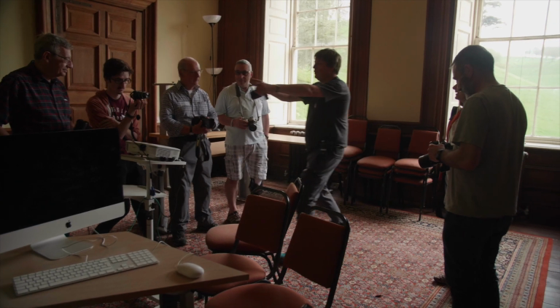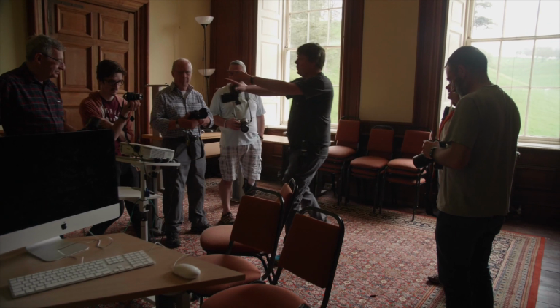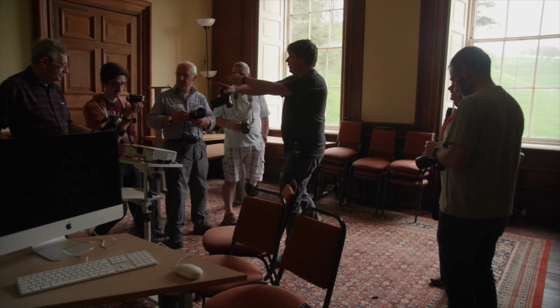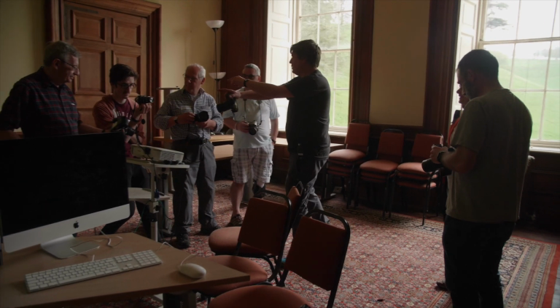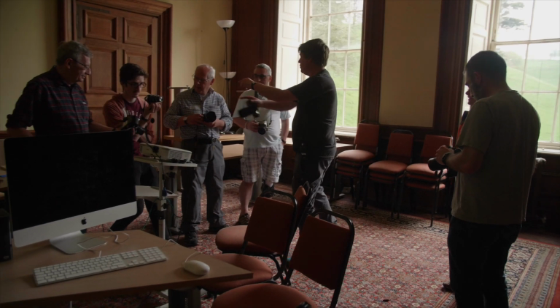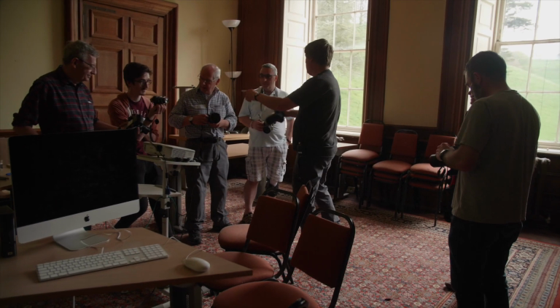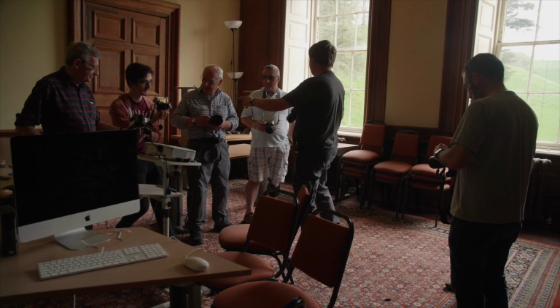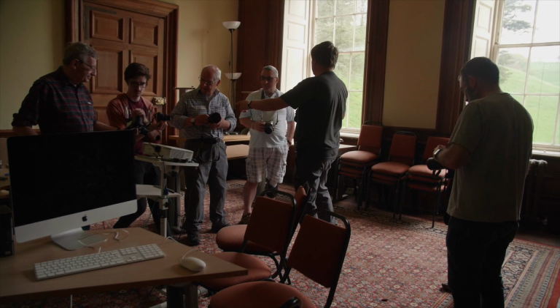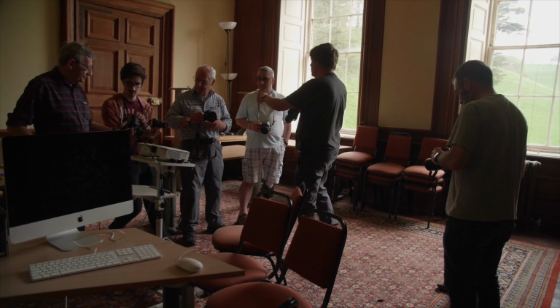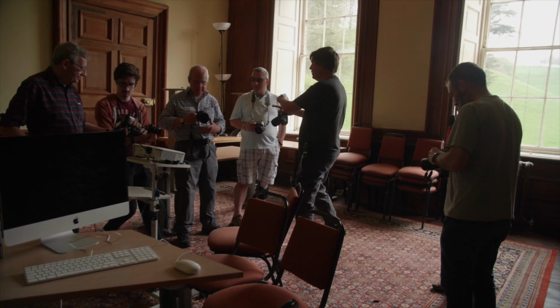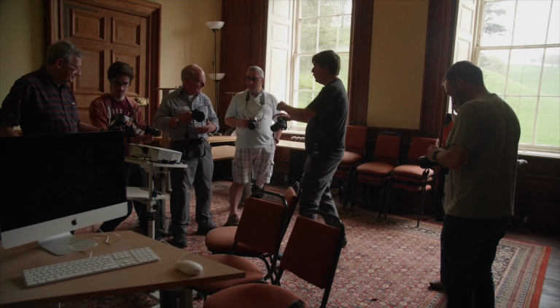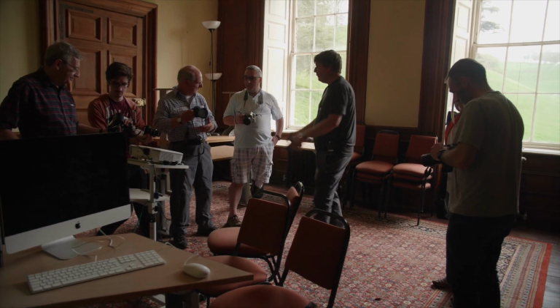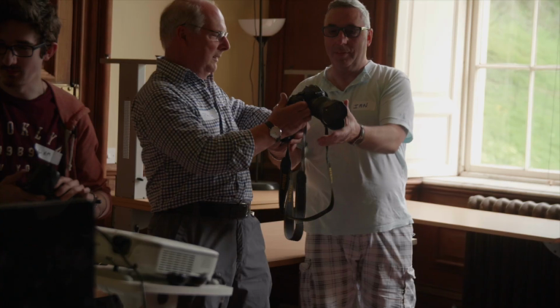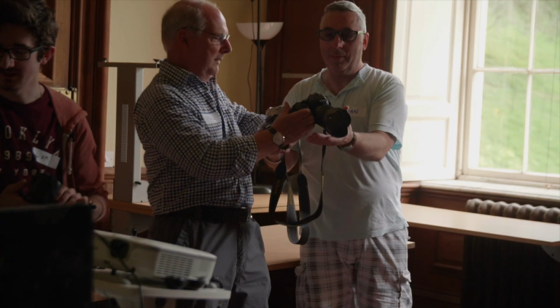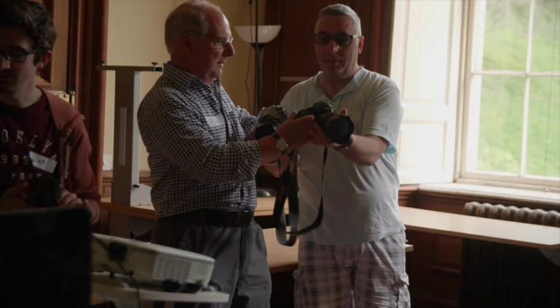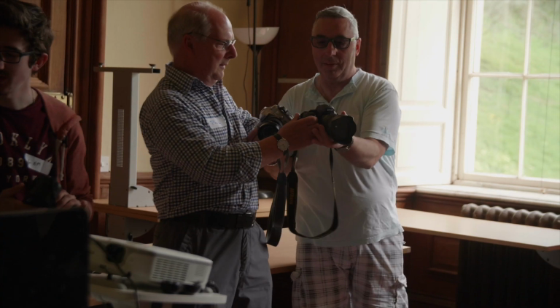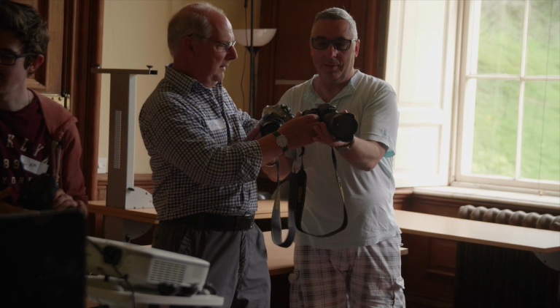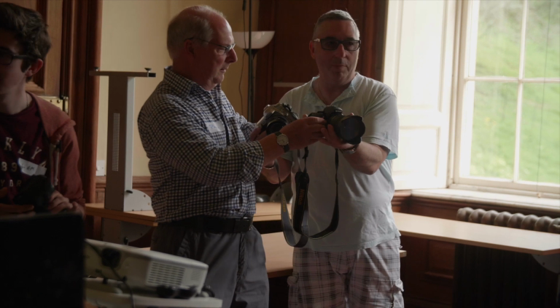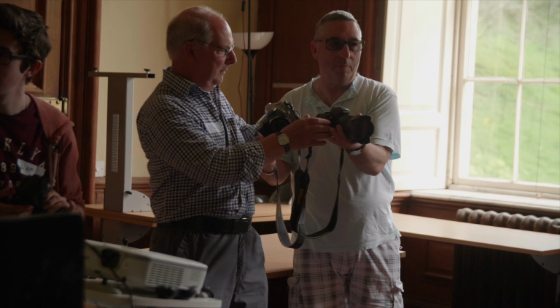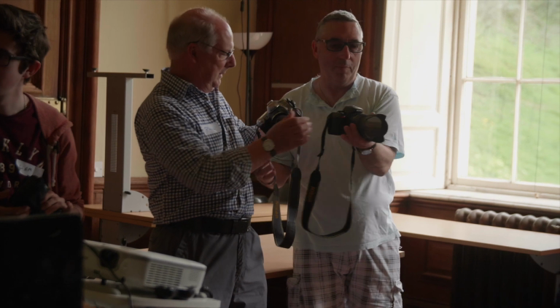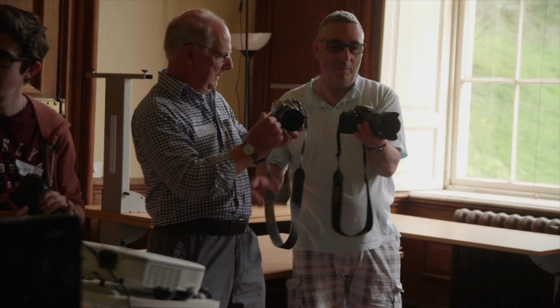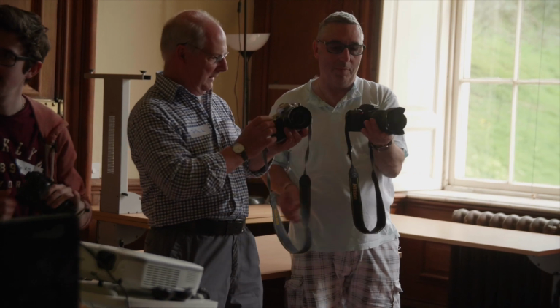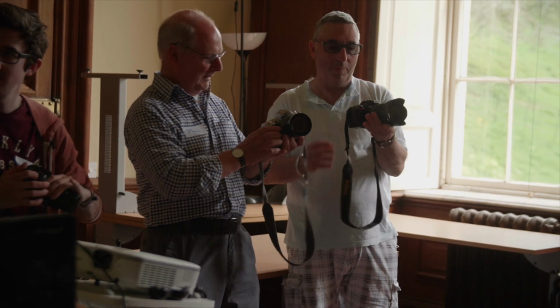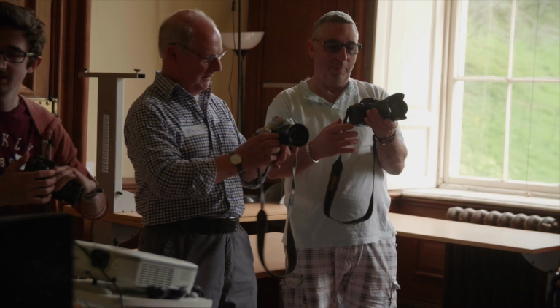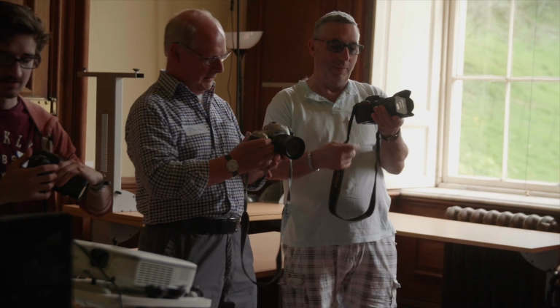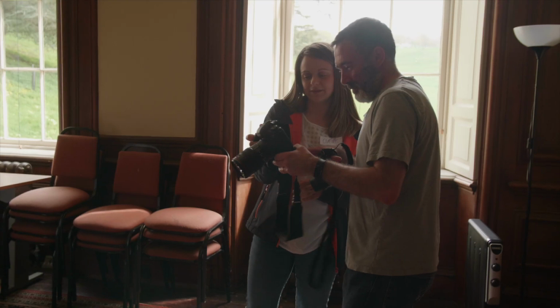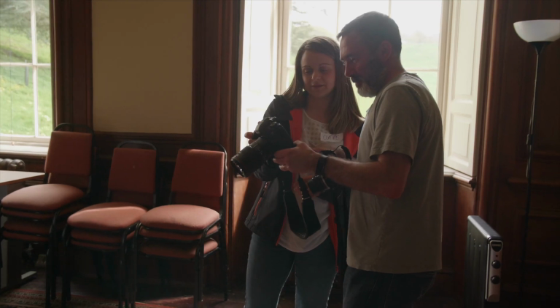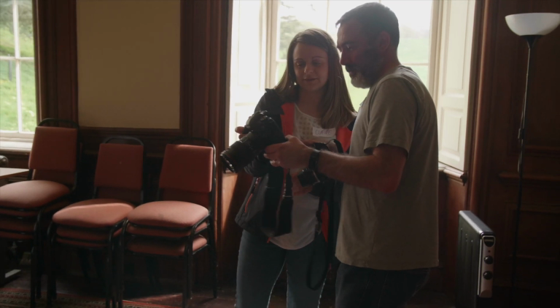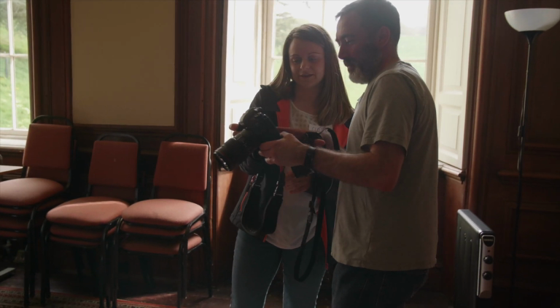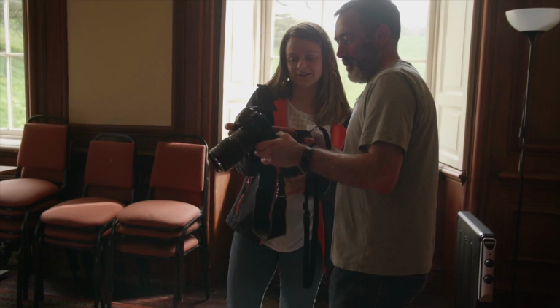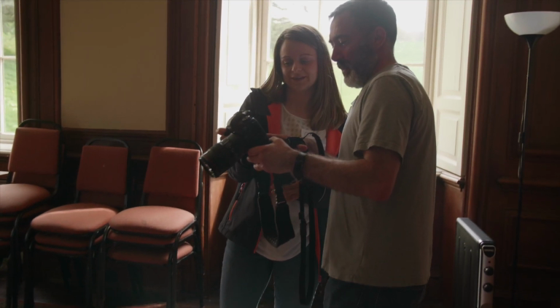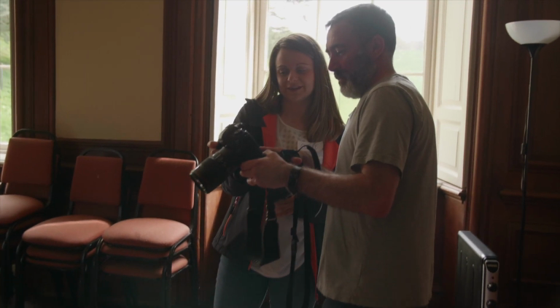You two guys can swap. Phil and Ian can swap. Shoot and ask me. That's messy, but that's nice.